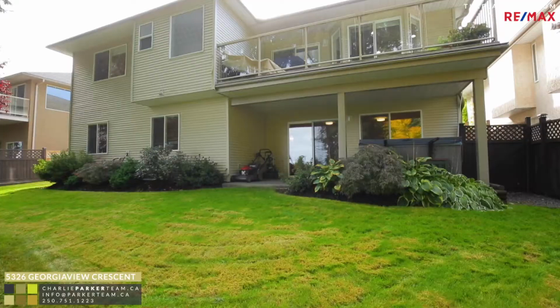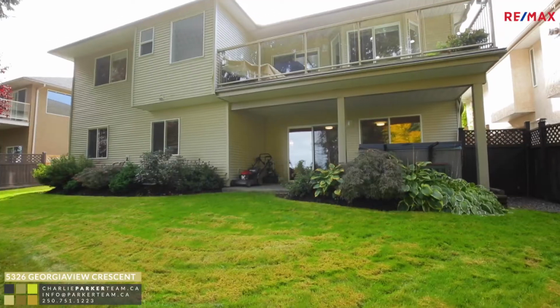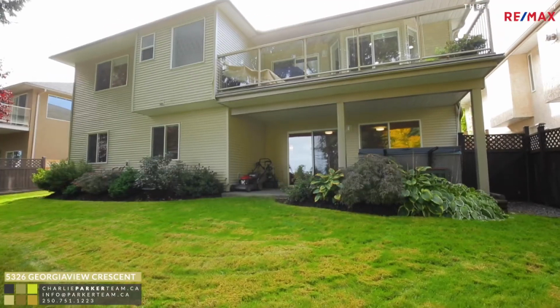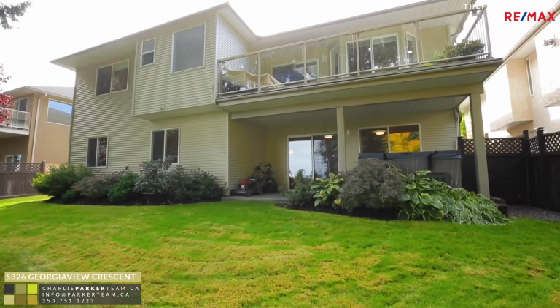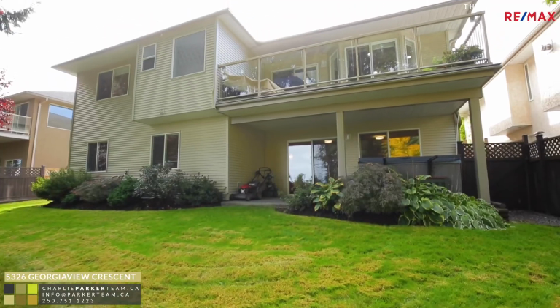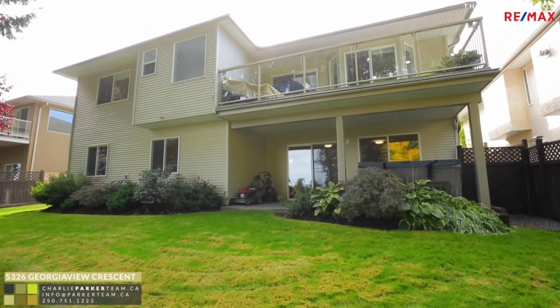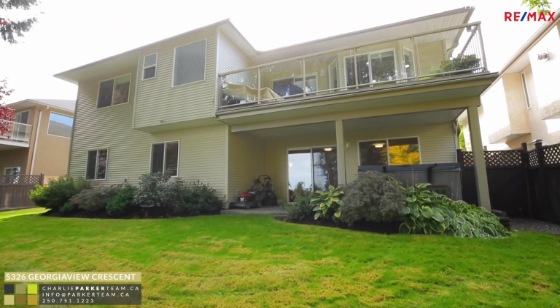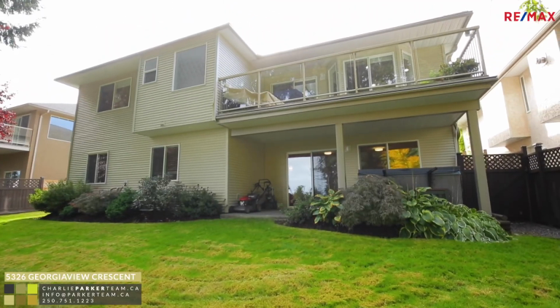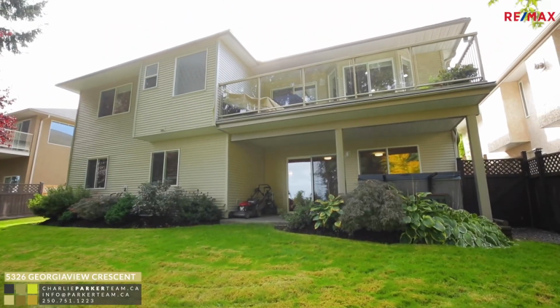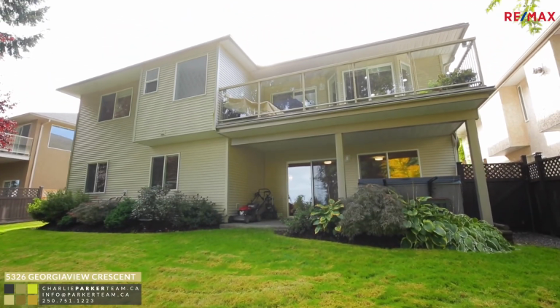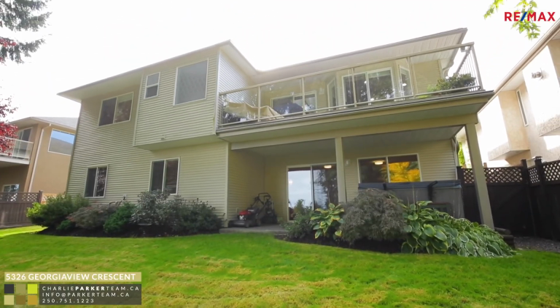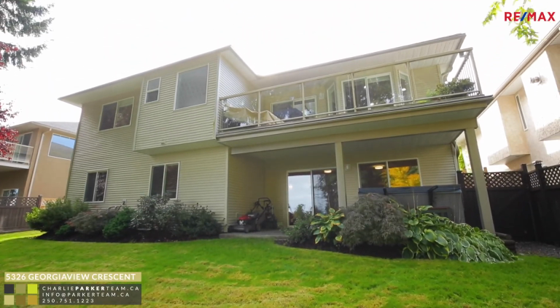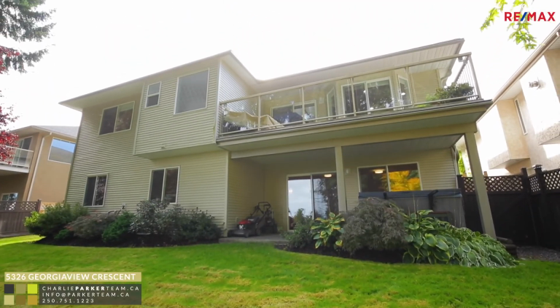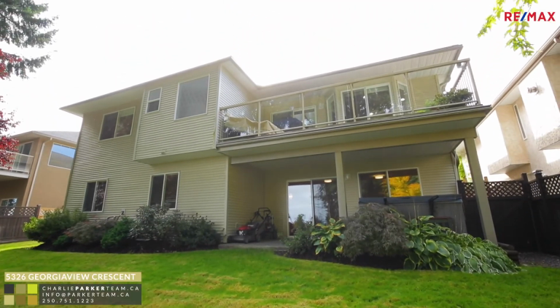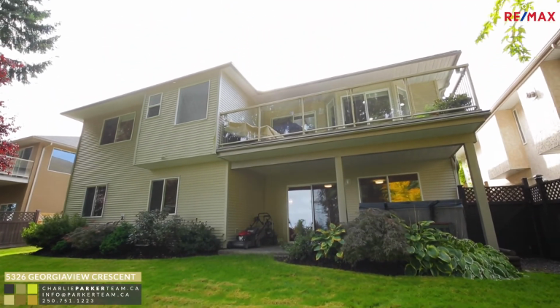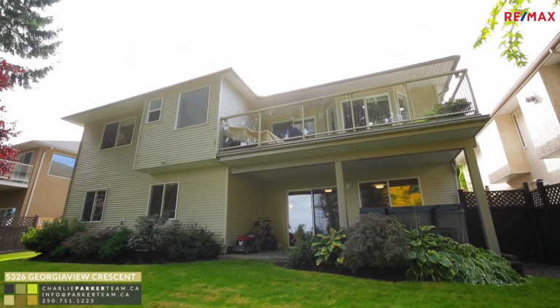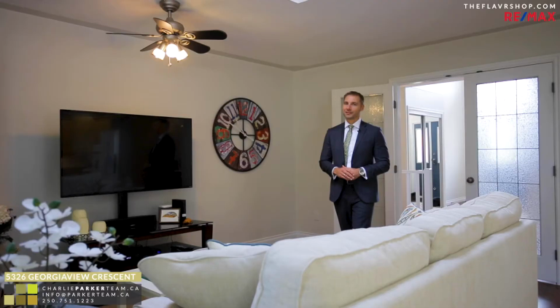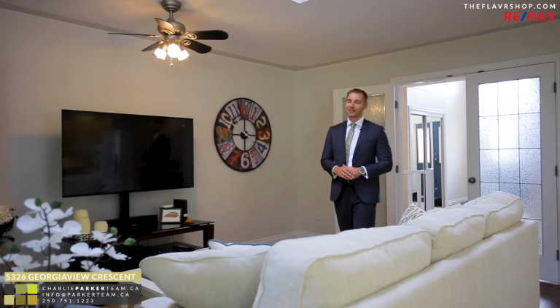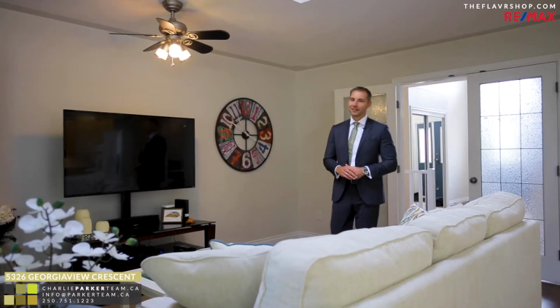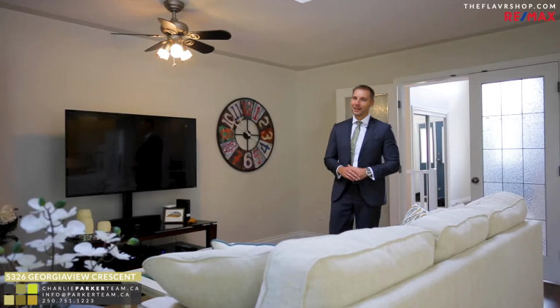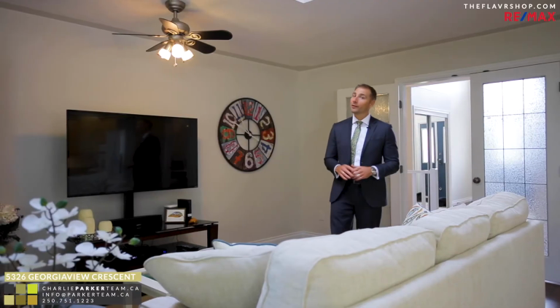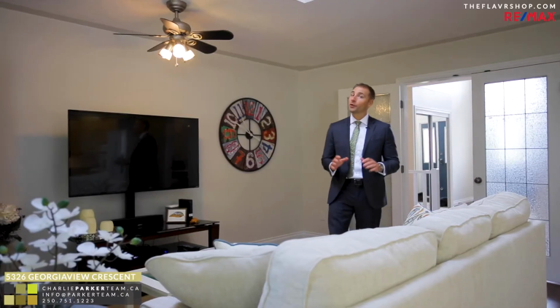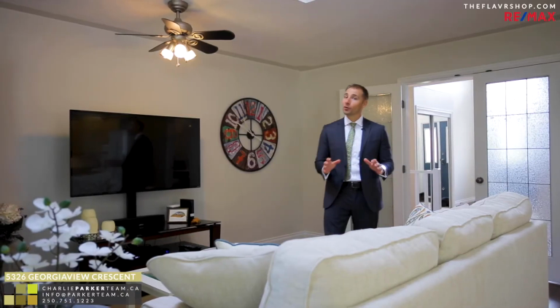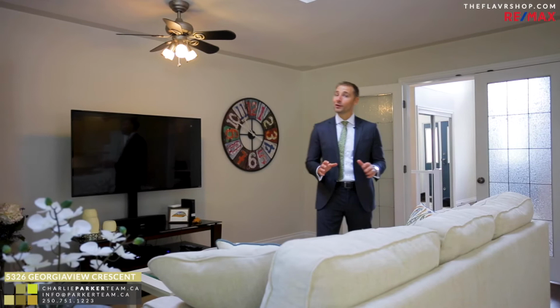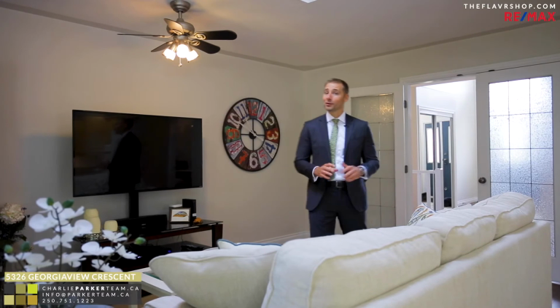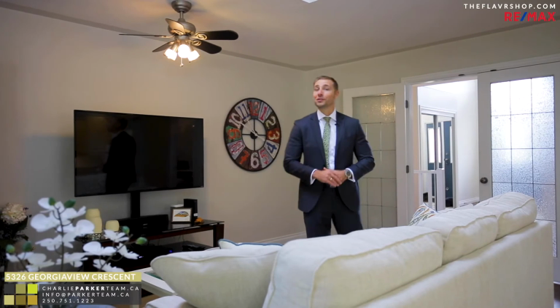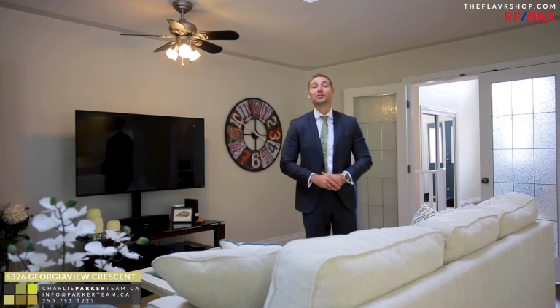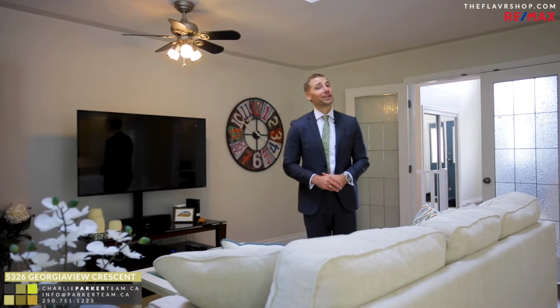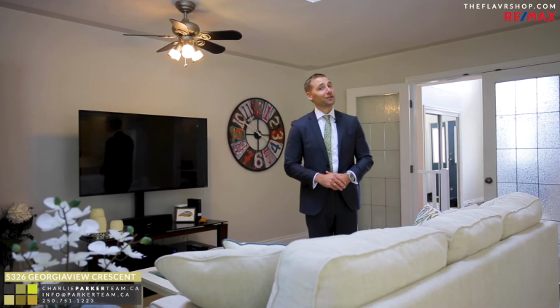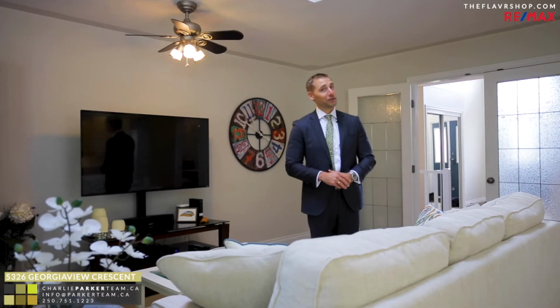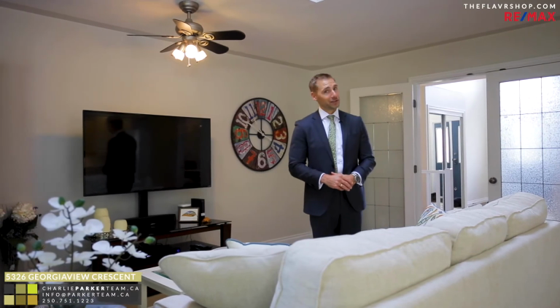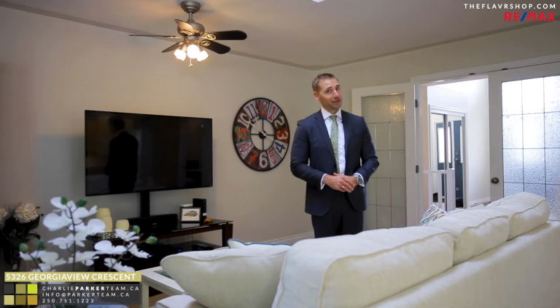This Ocean View North Nanaimo home is sure to impress. Connect with your realtor to check it out for yourself.